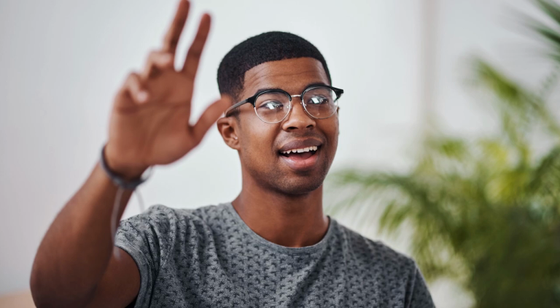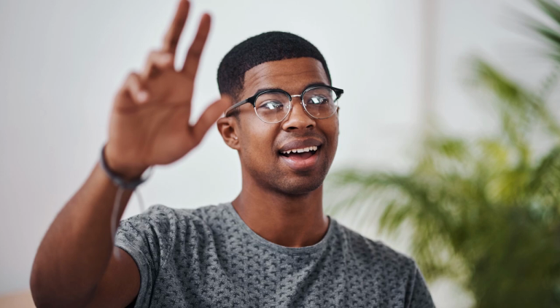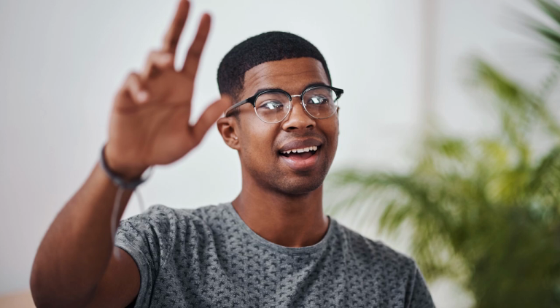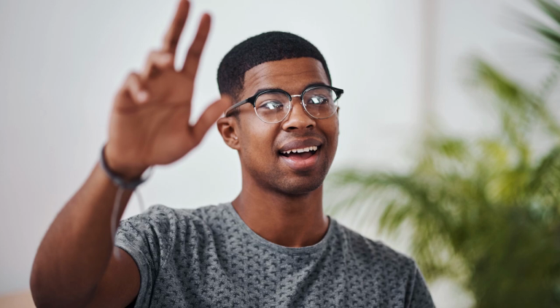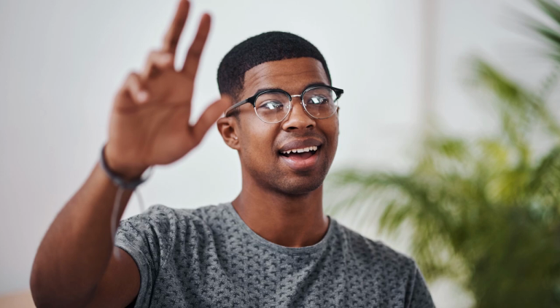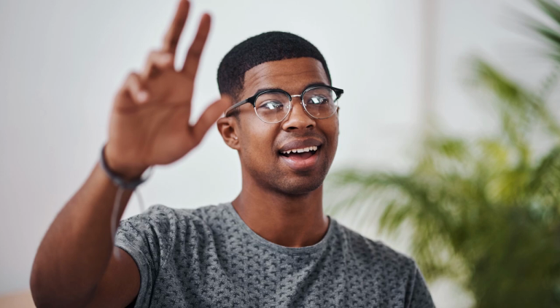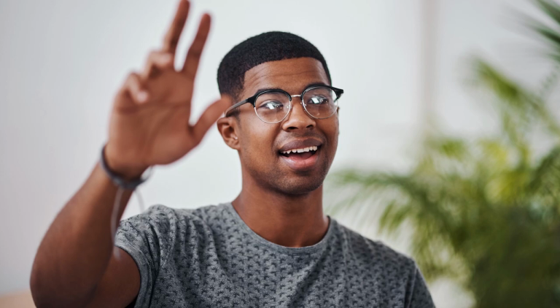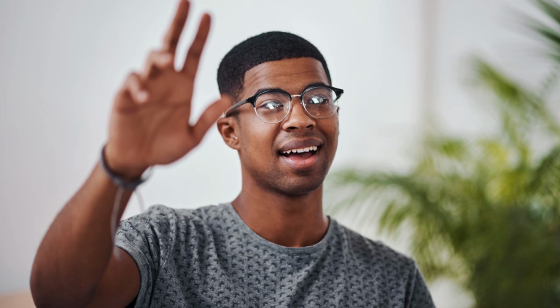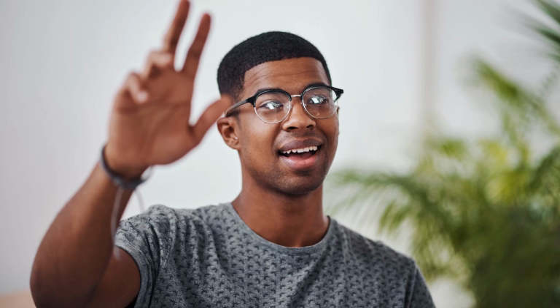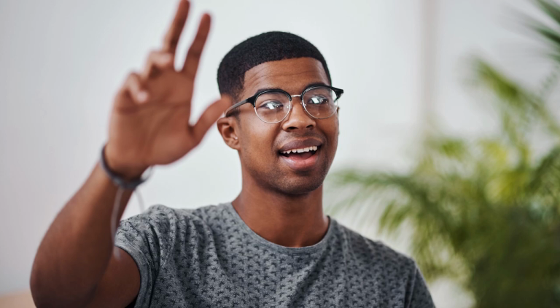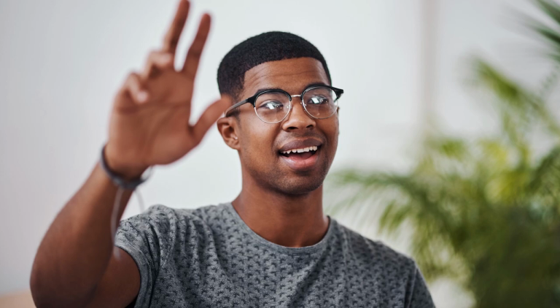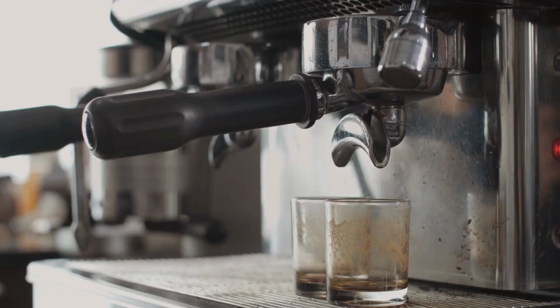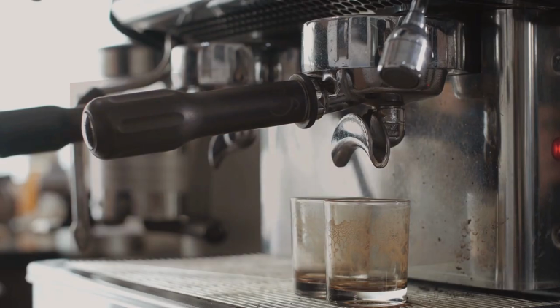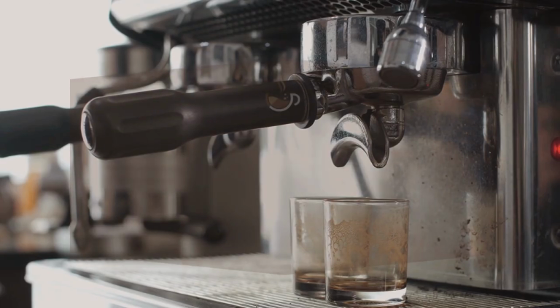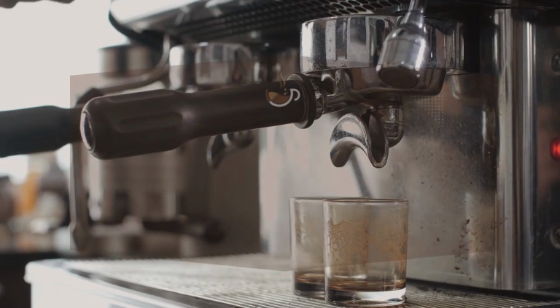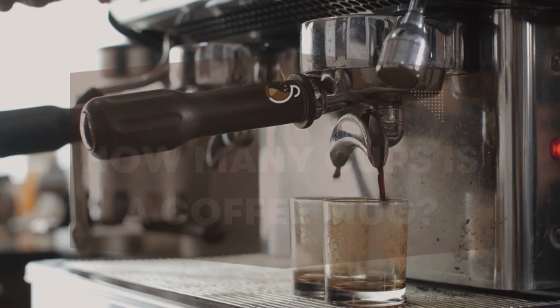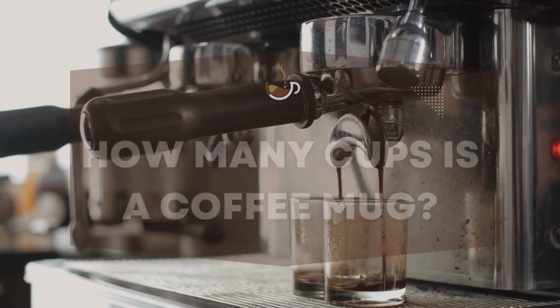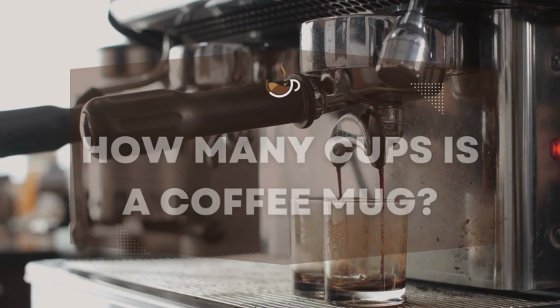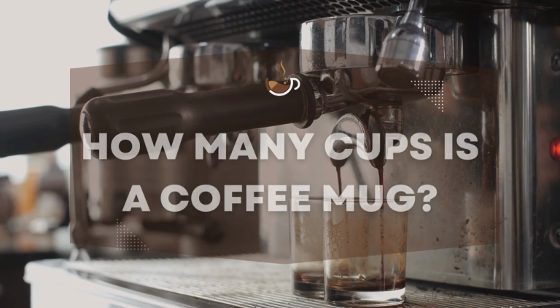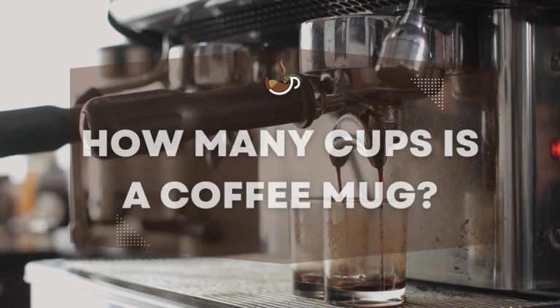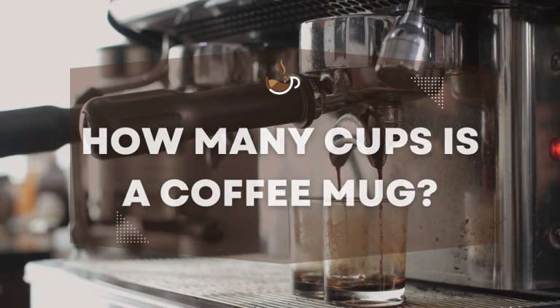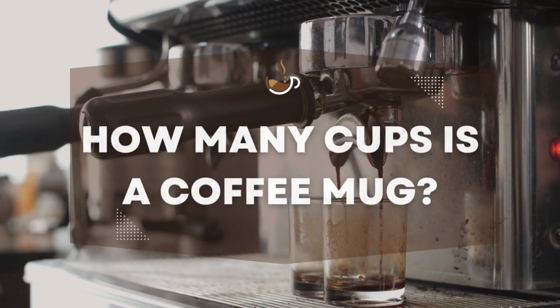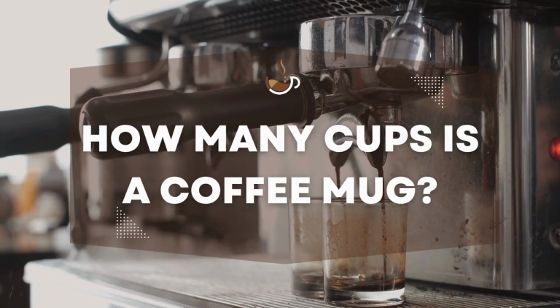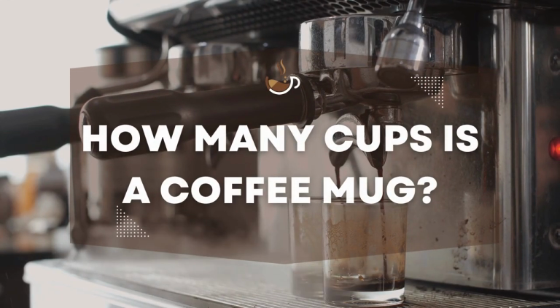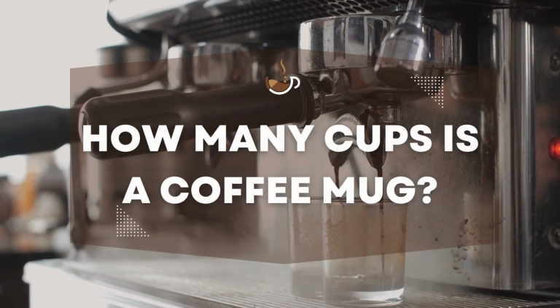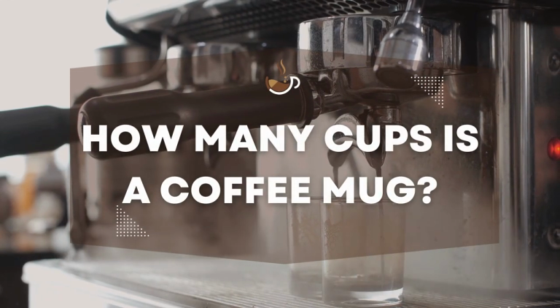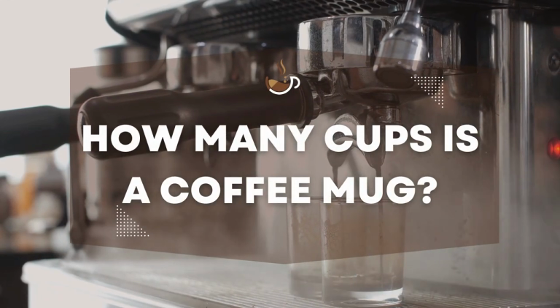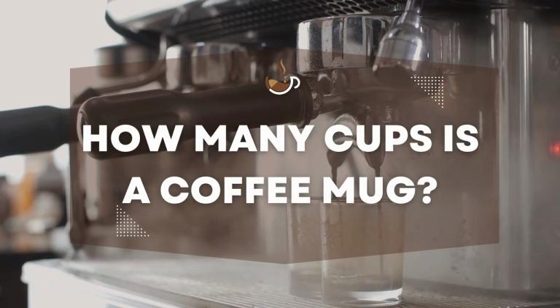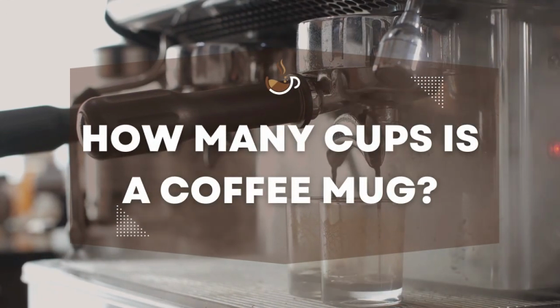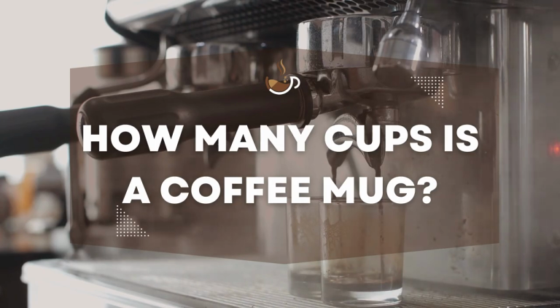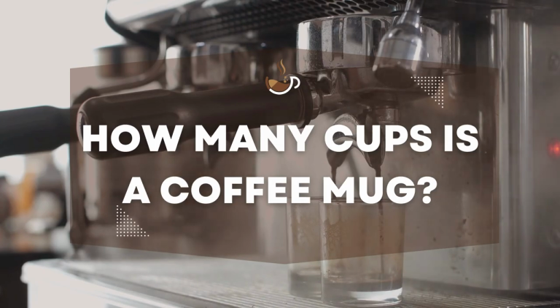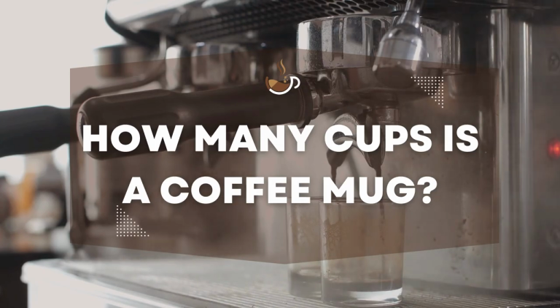Hey, coffee enthusiasts! Ever found yourself wondering, how many cups is a coffee mug?